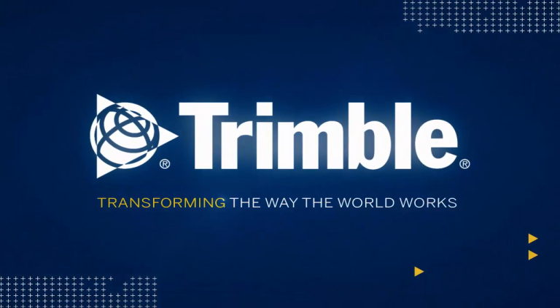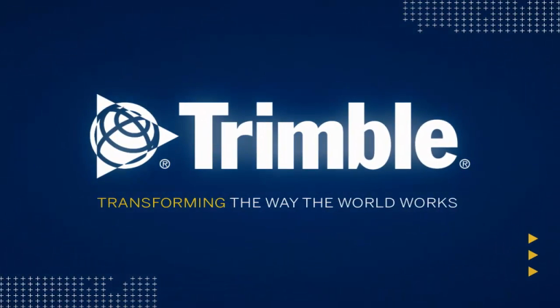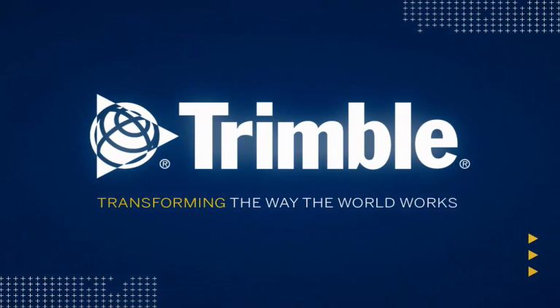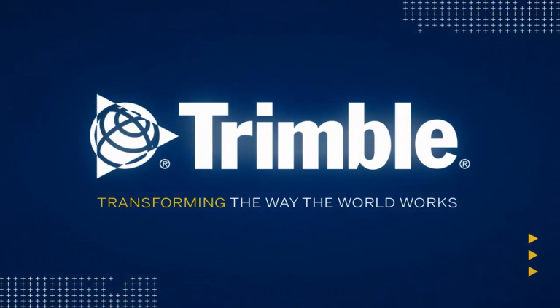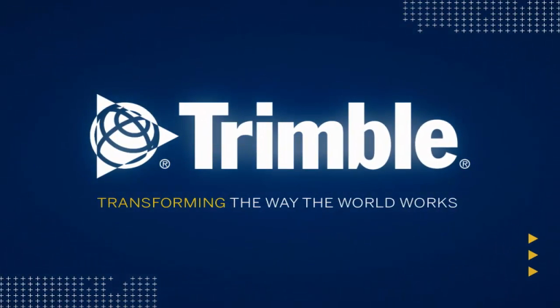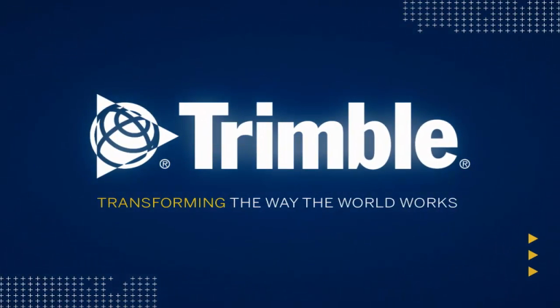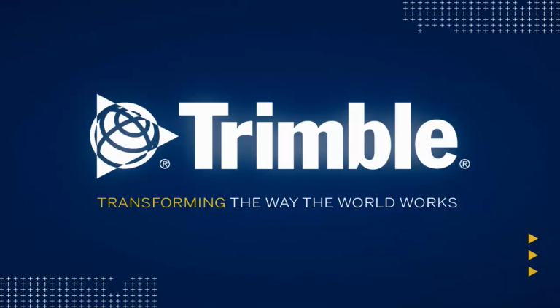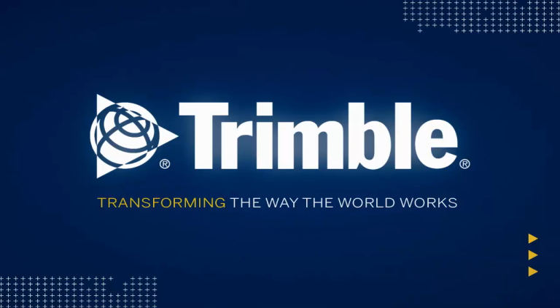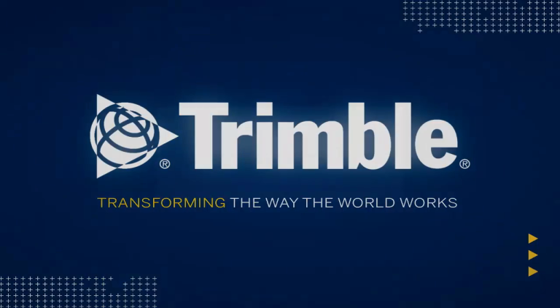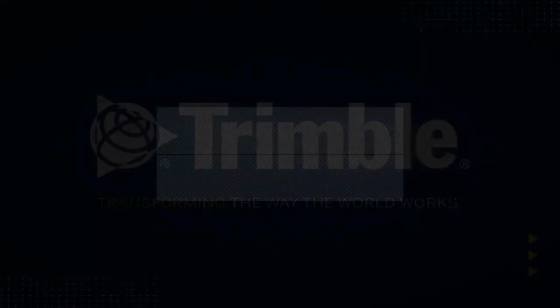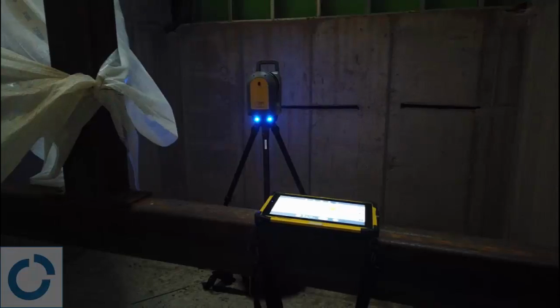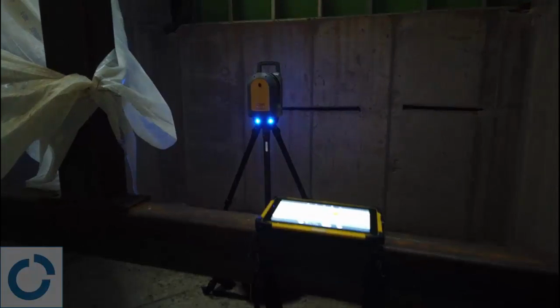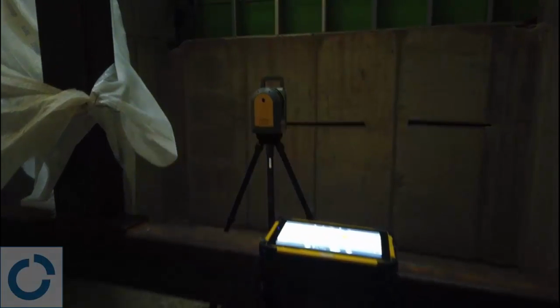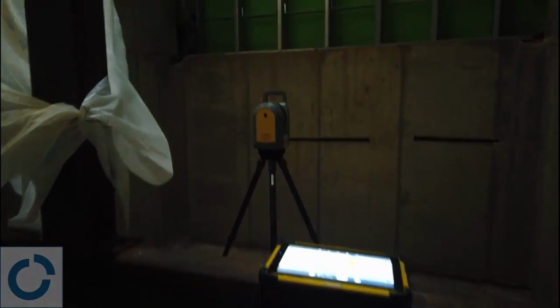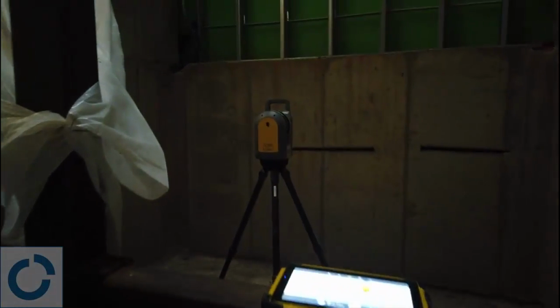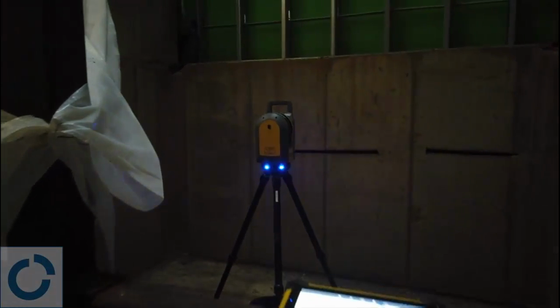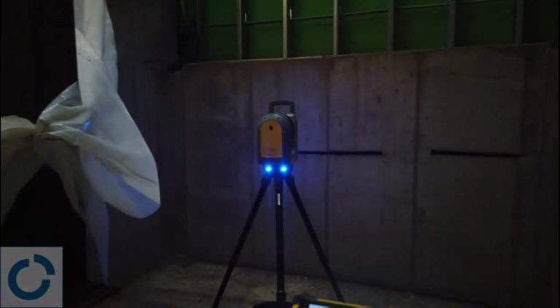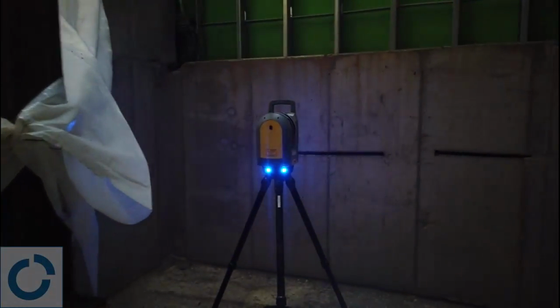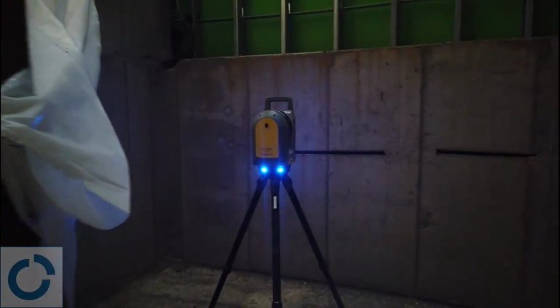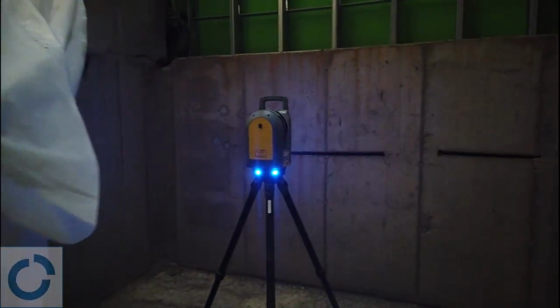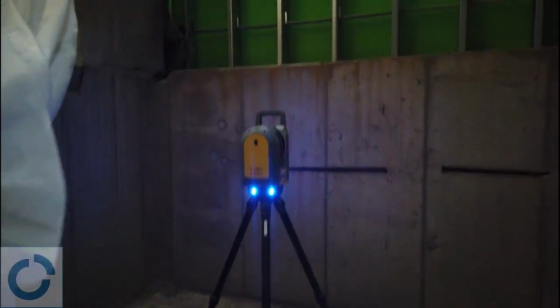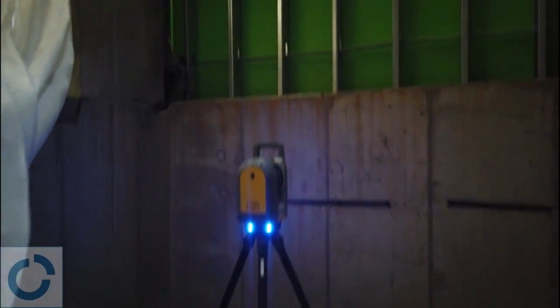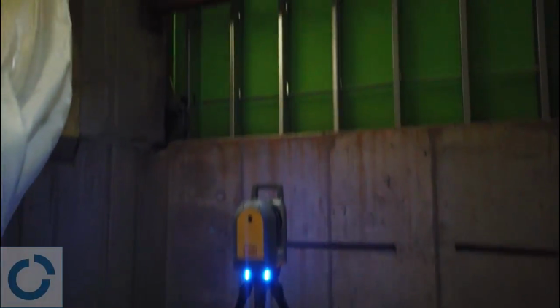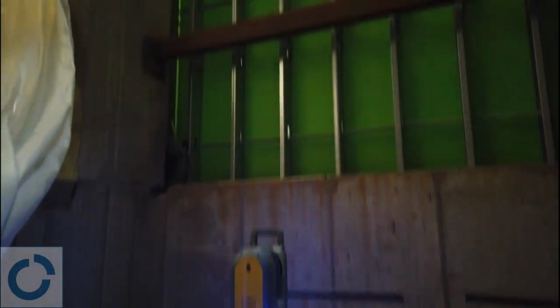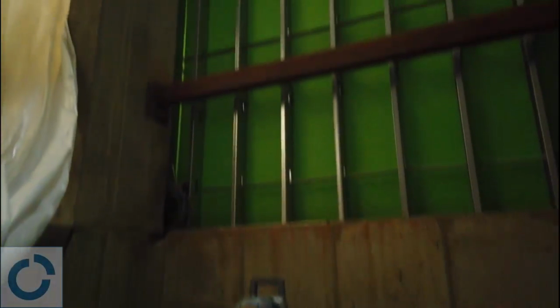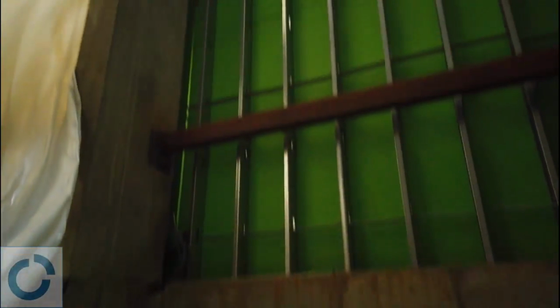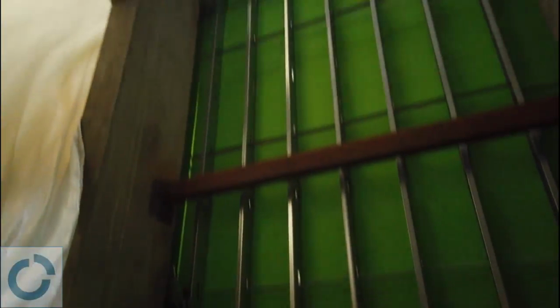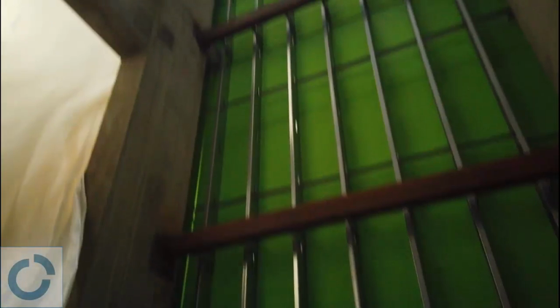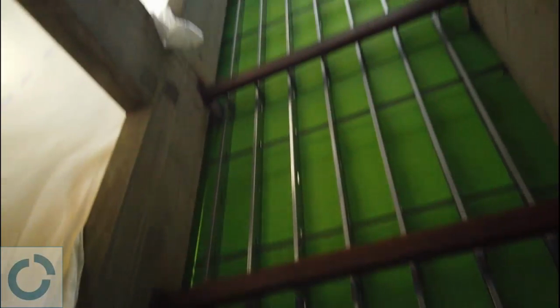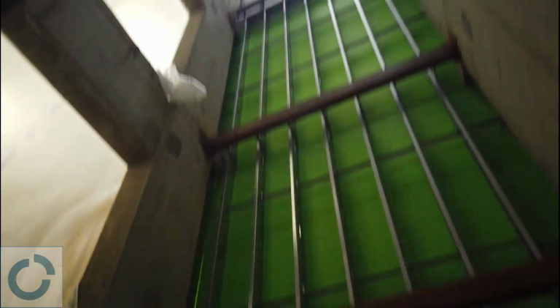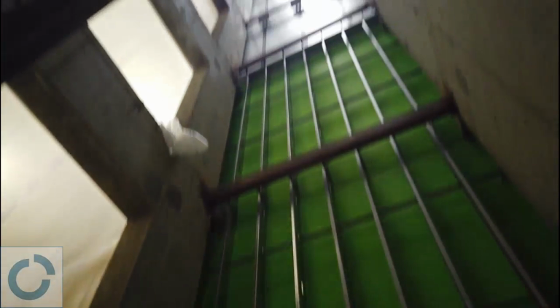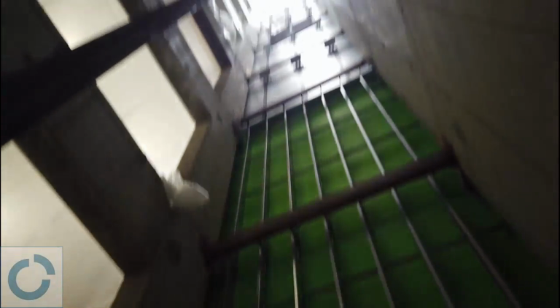Hey, Steven Ostrowski with Trimble Buildings here to show you the new scan inspection module in version 5.8 of Trimble Fieldlink.